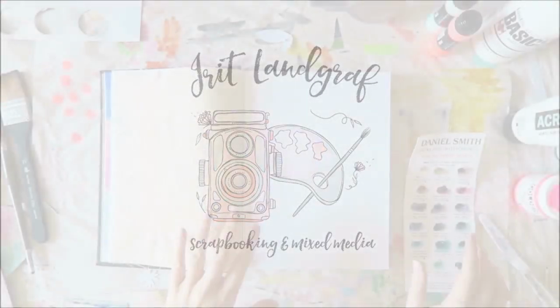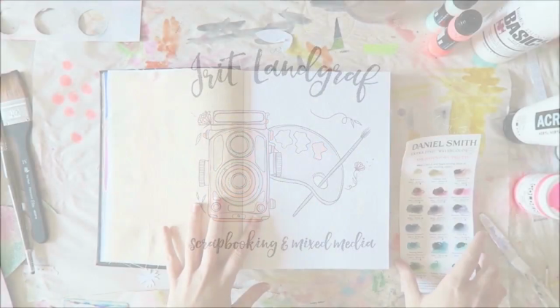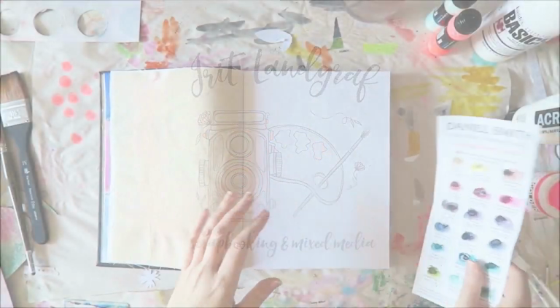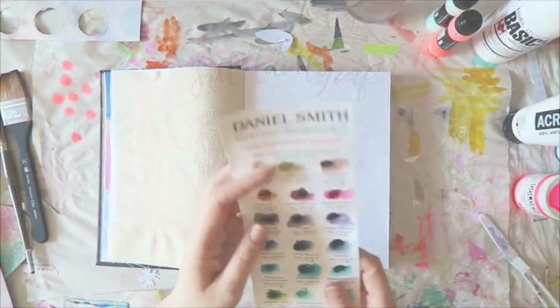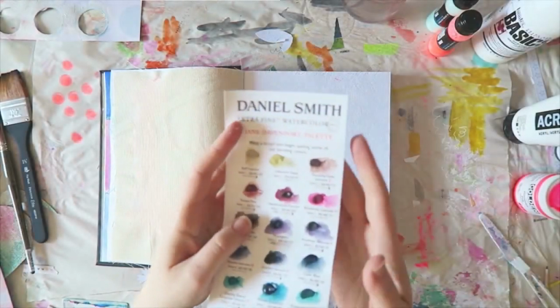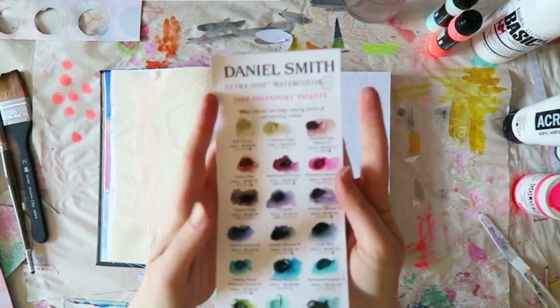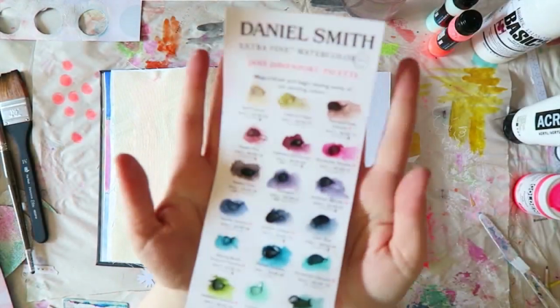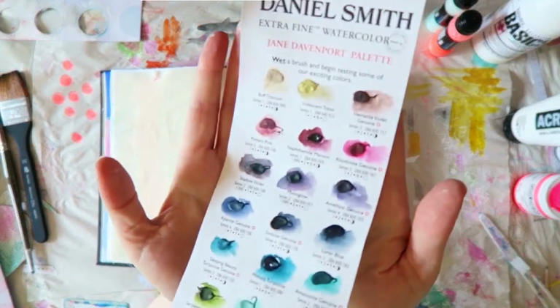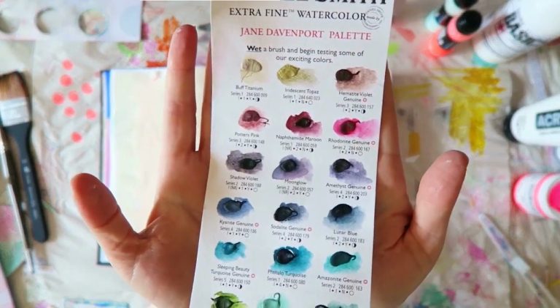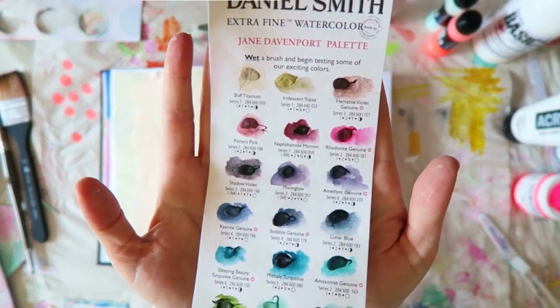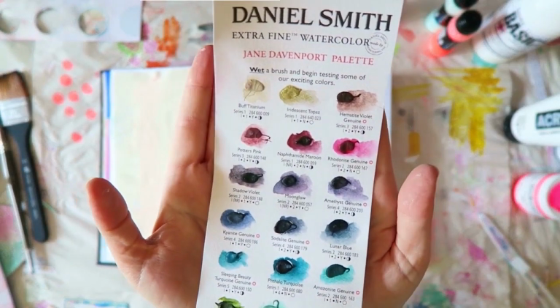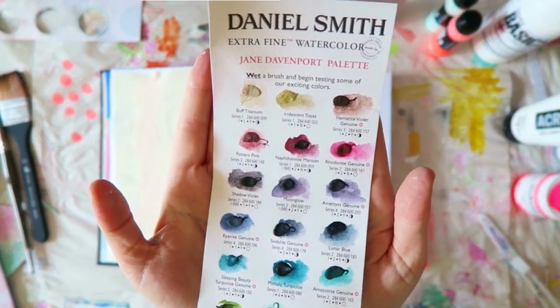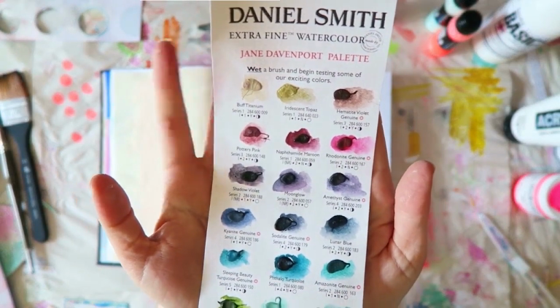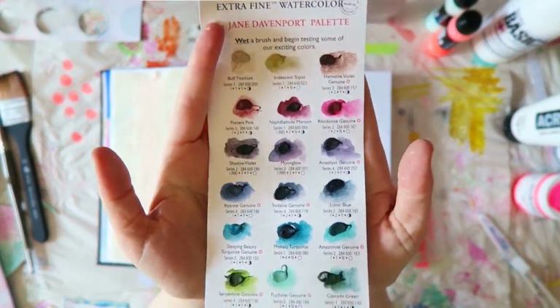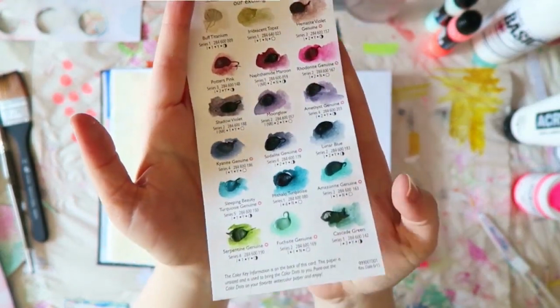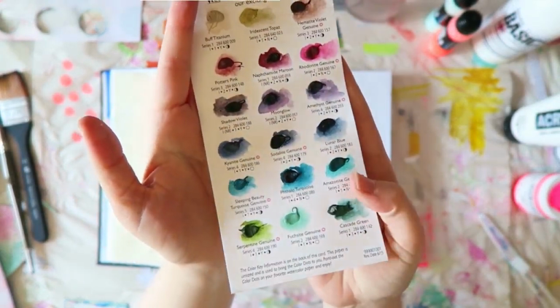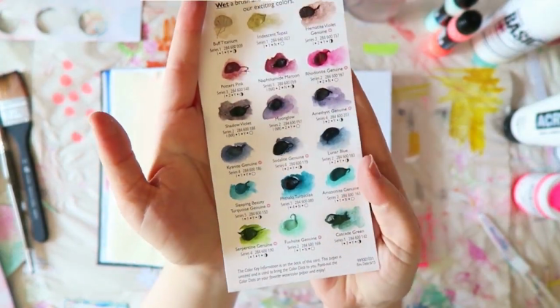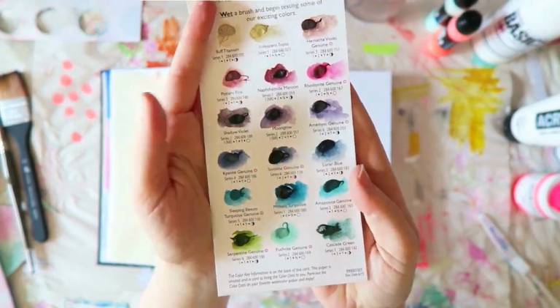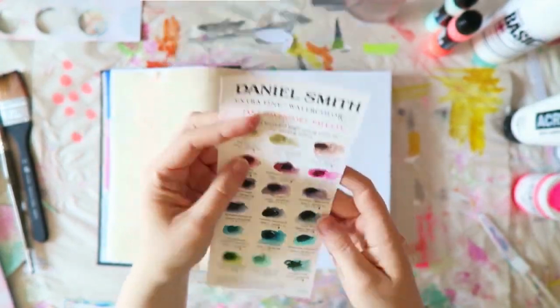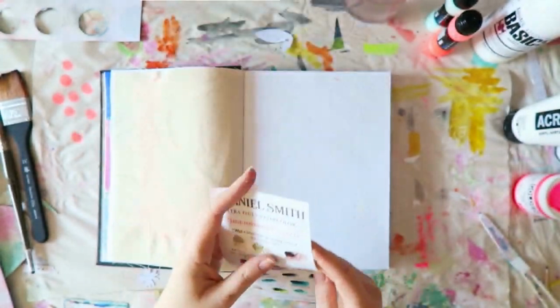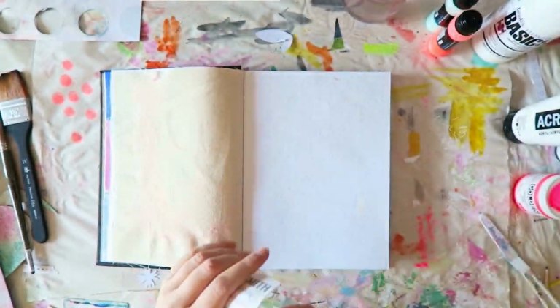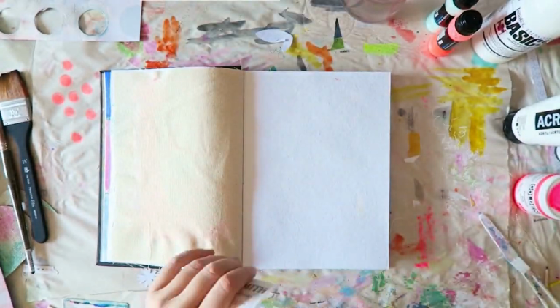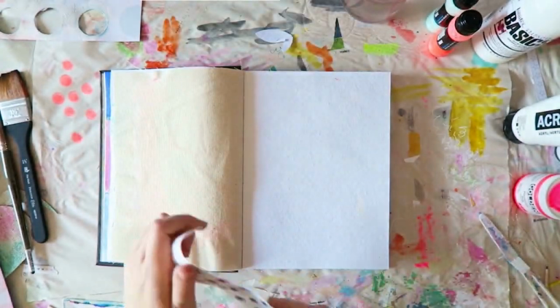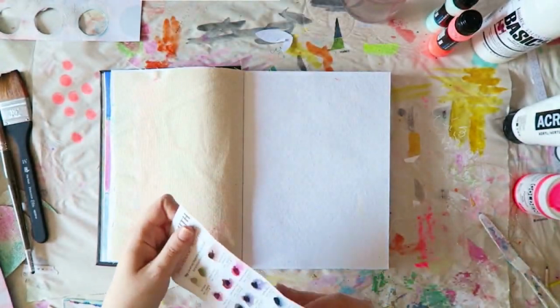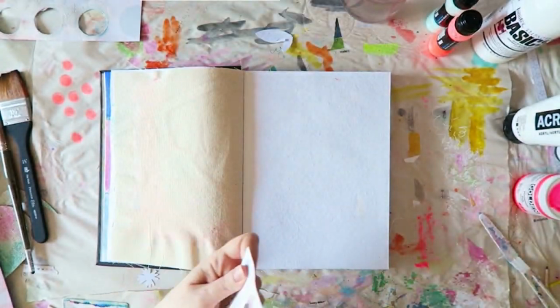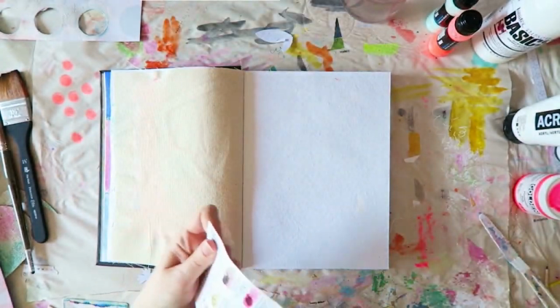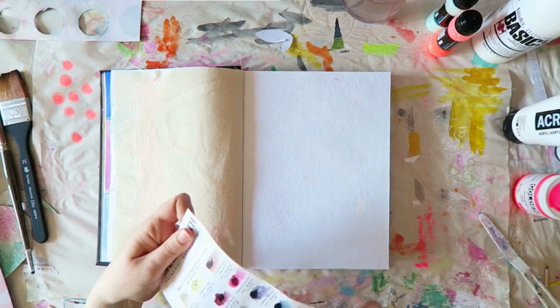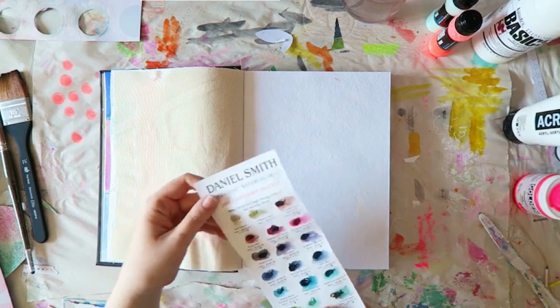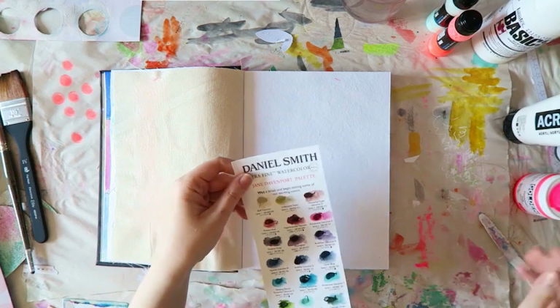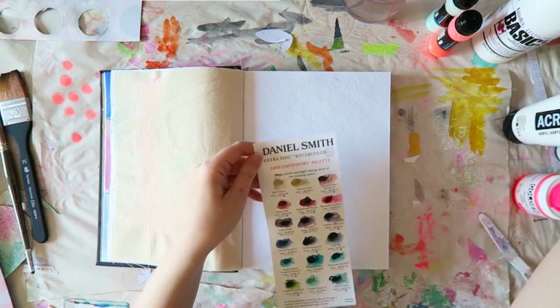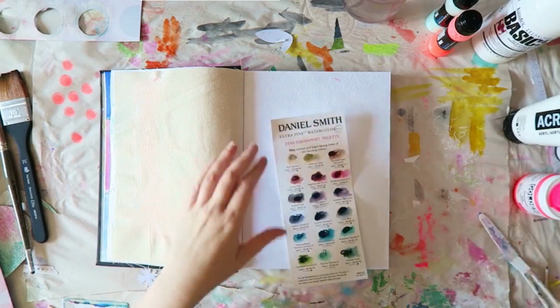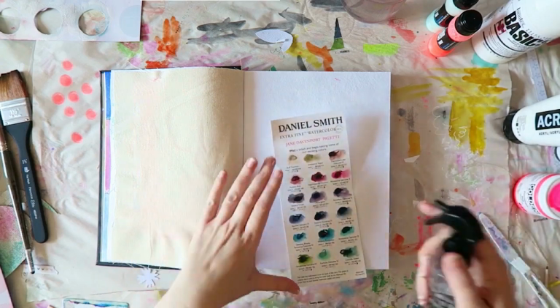Hey everyone, Irit here and I have another art journaling process for you.